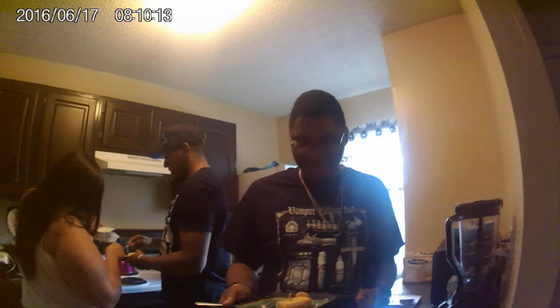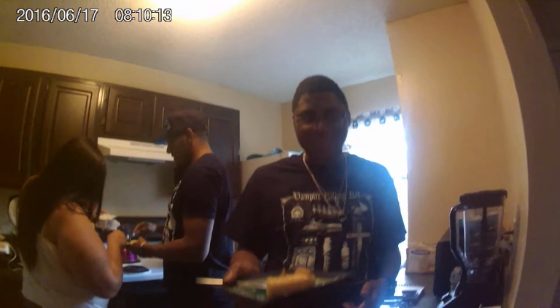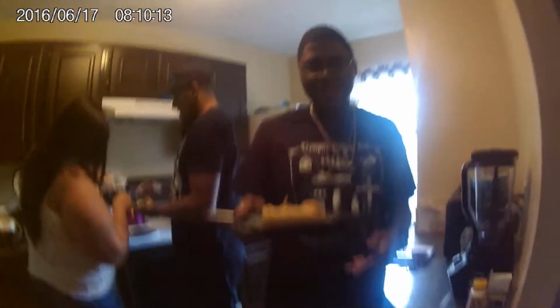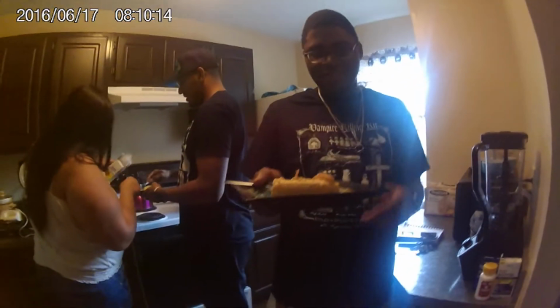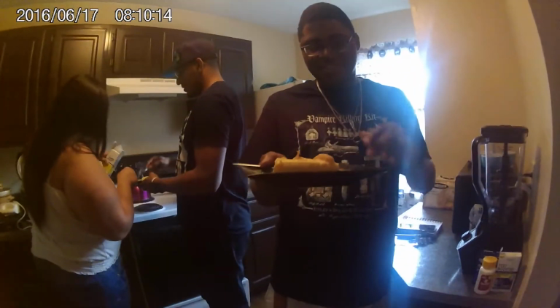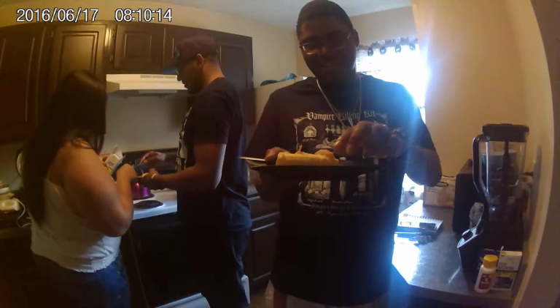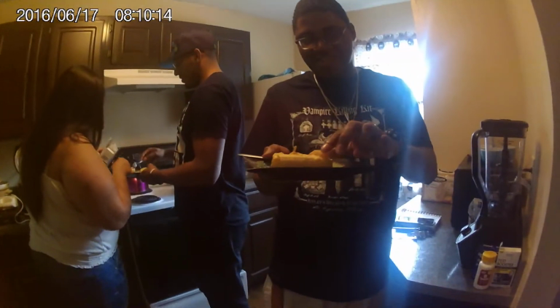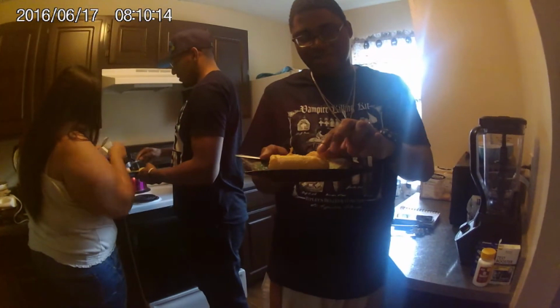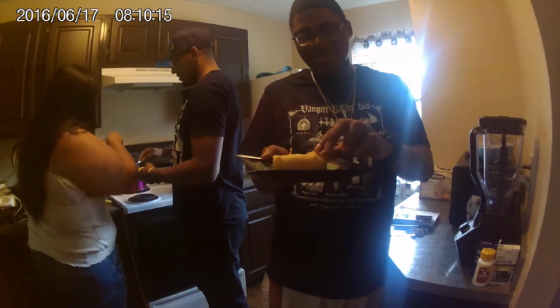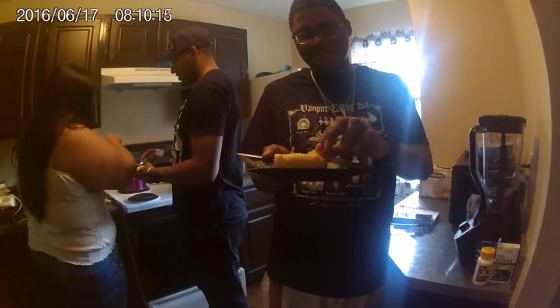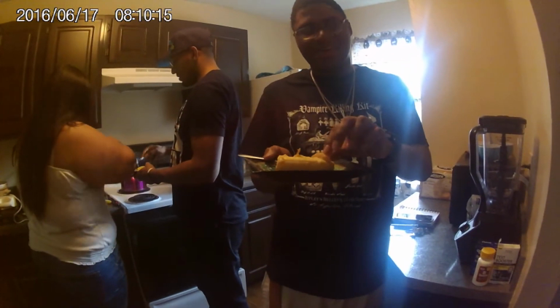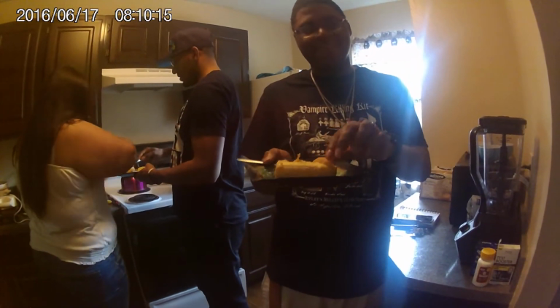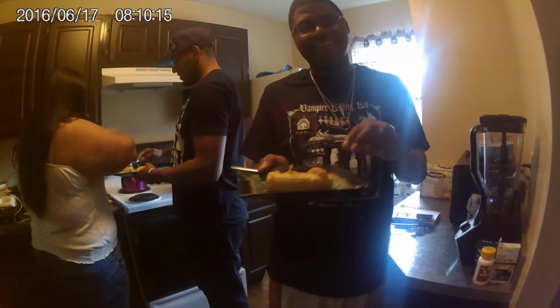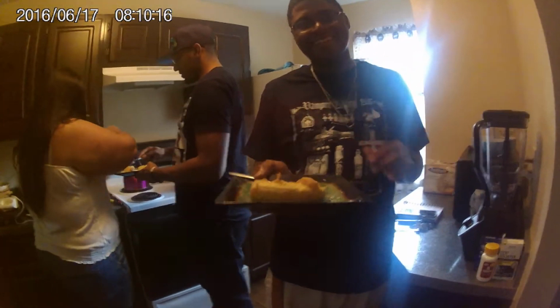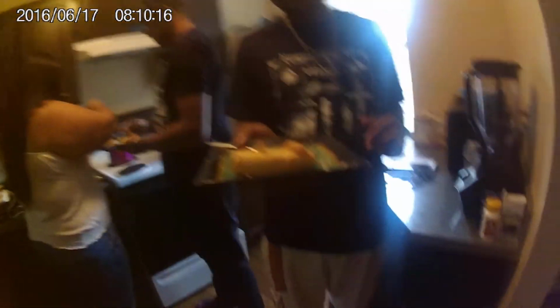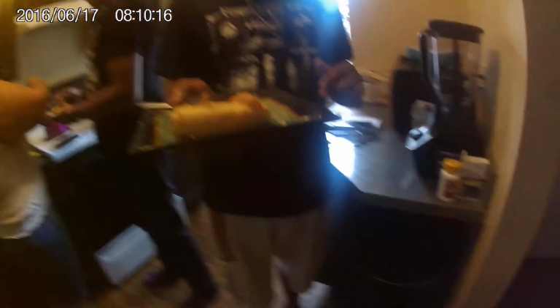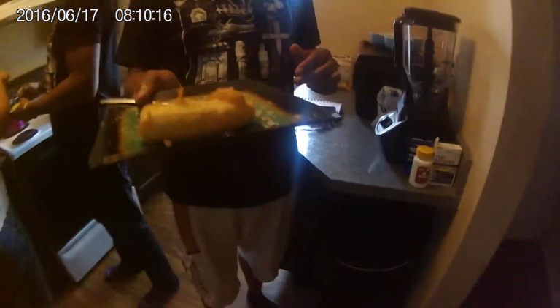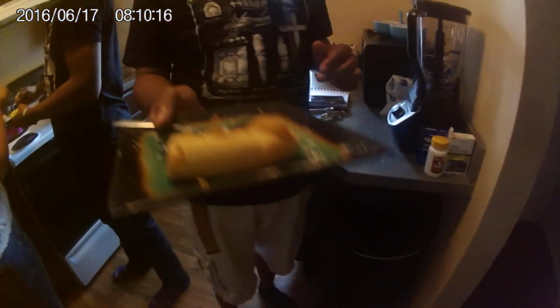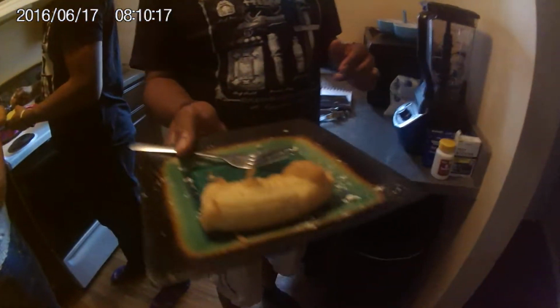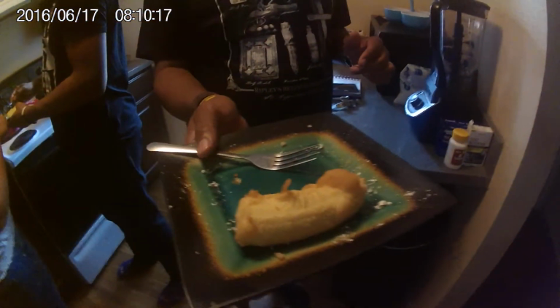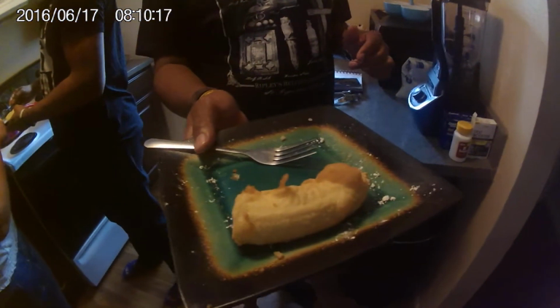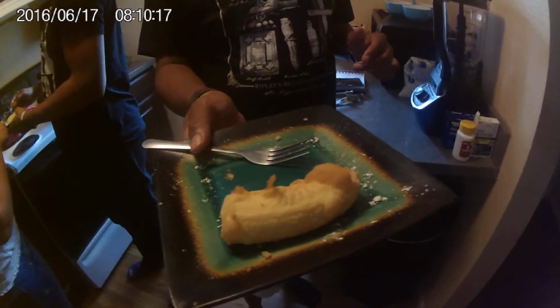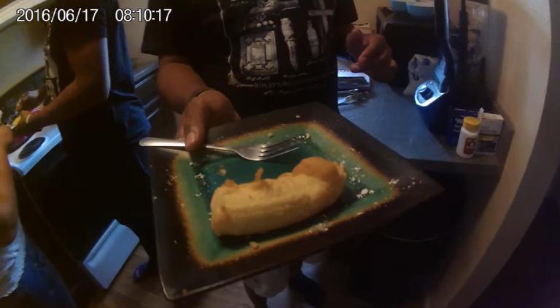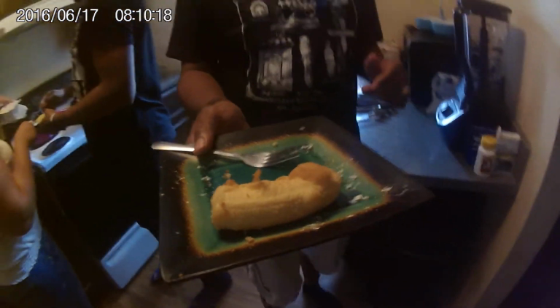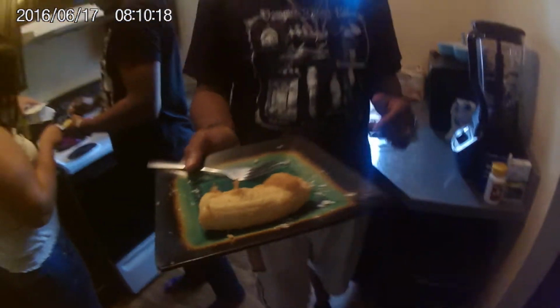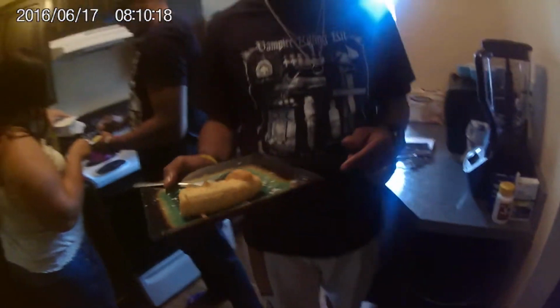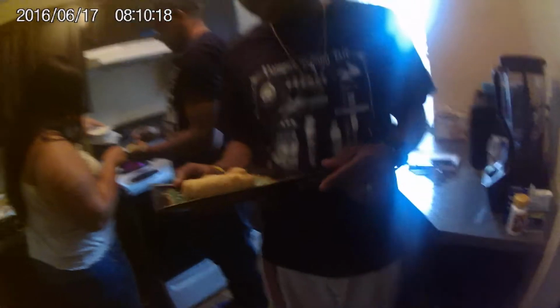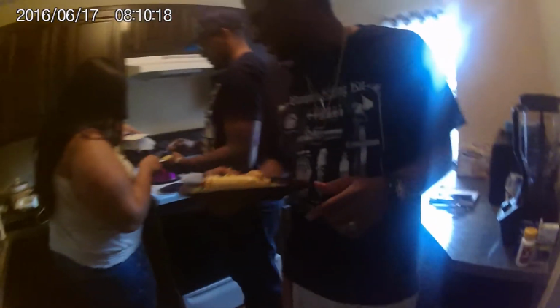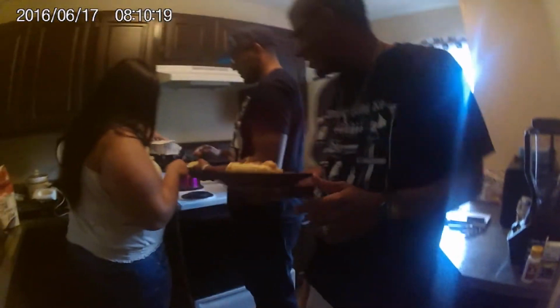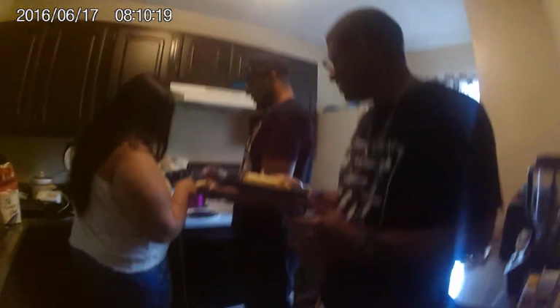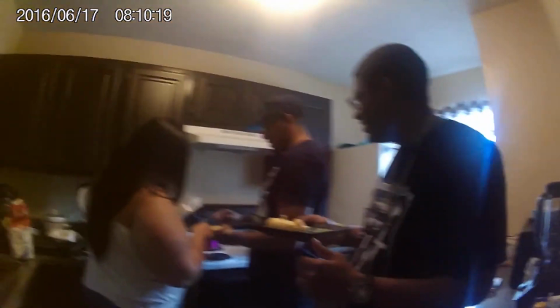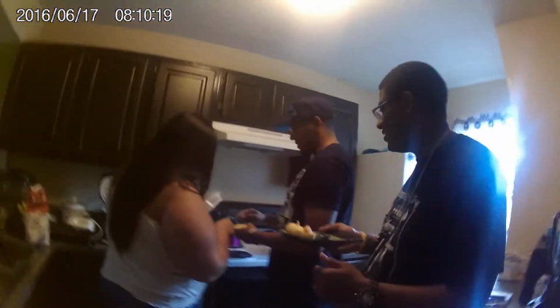This is test two — fried banana. That's how it looks. We're going to test this. Yeah, there we go.